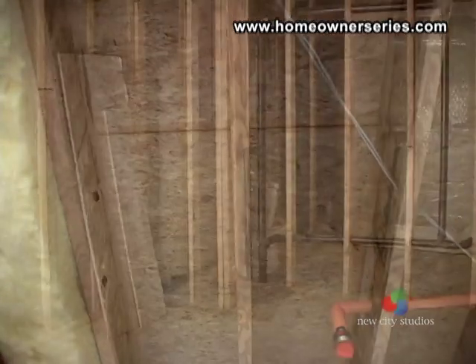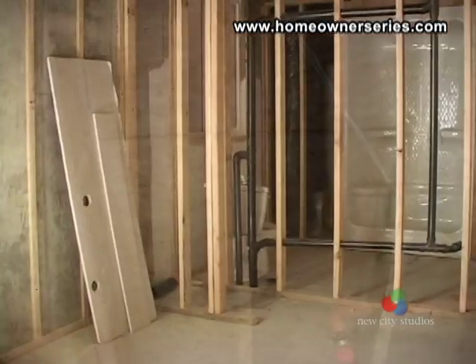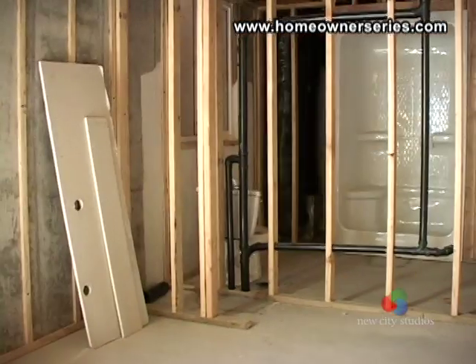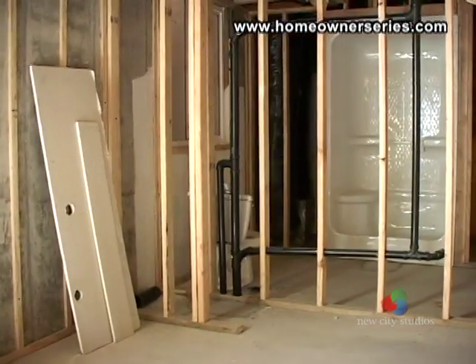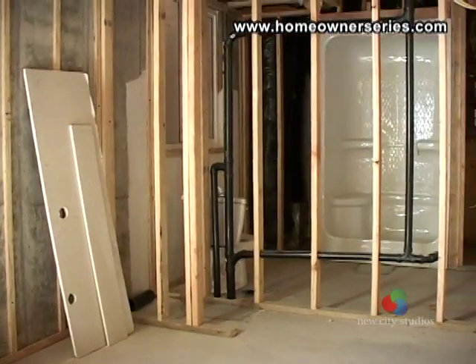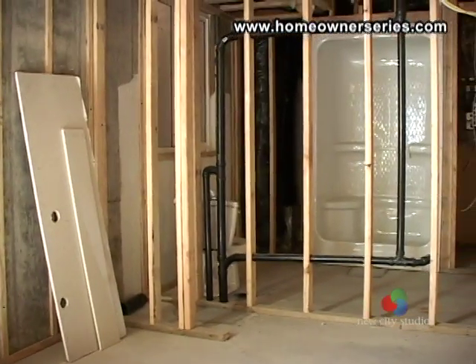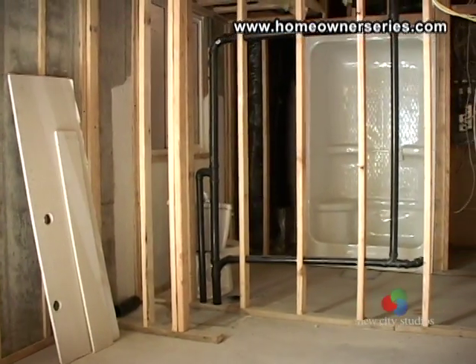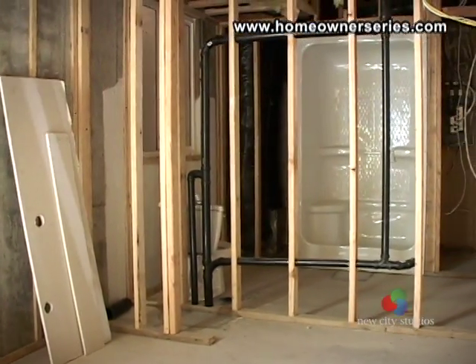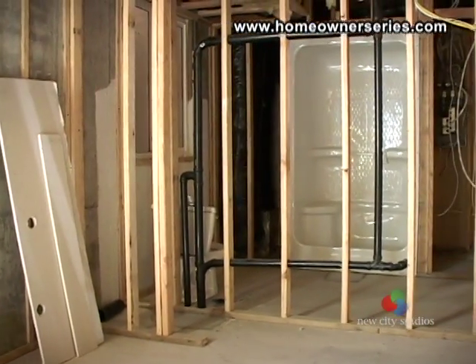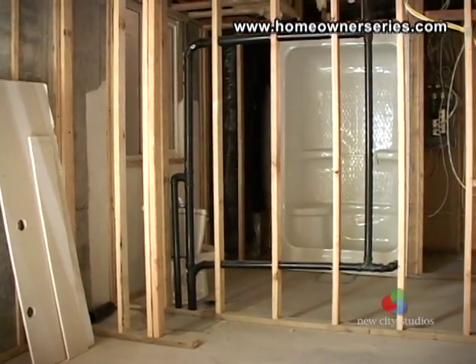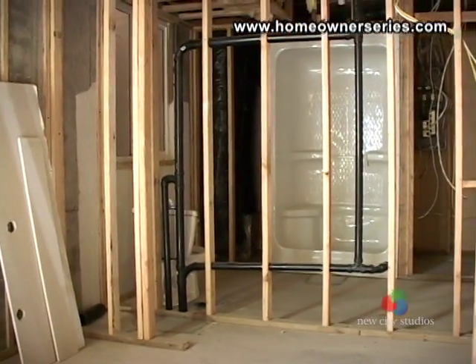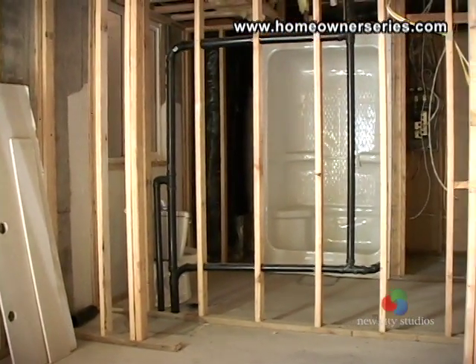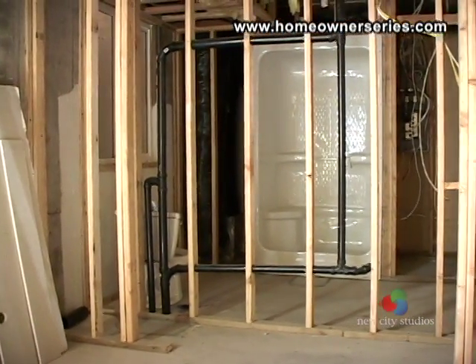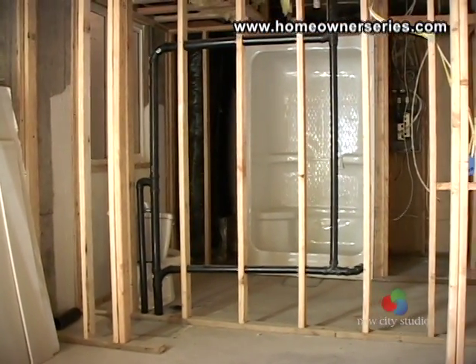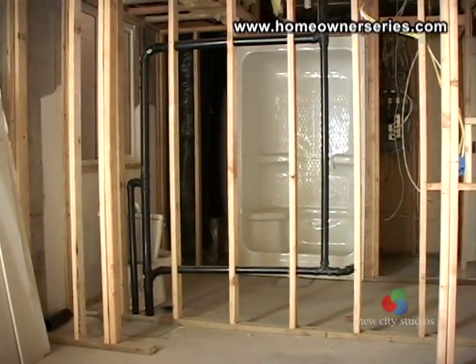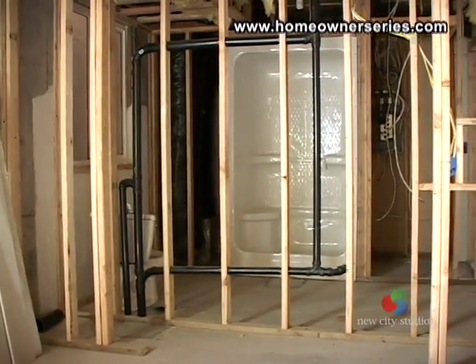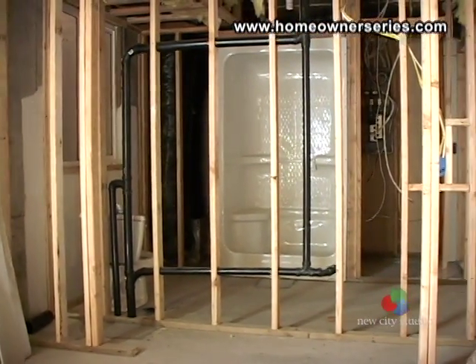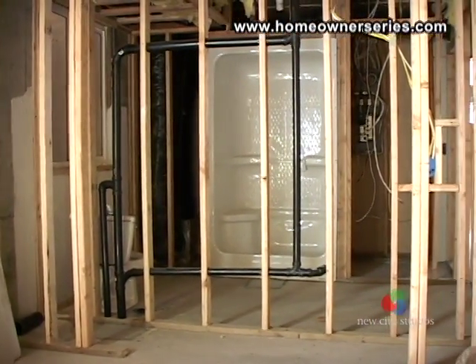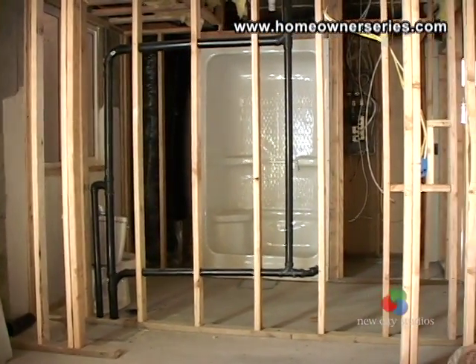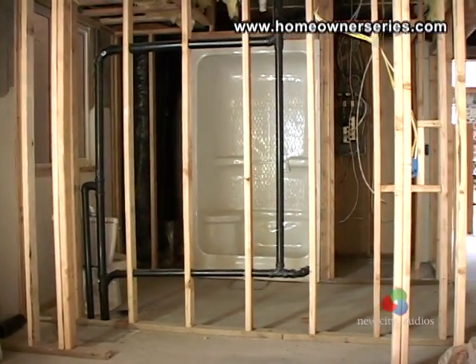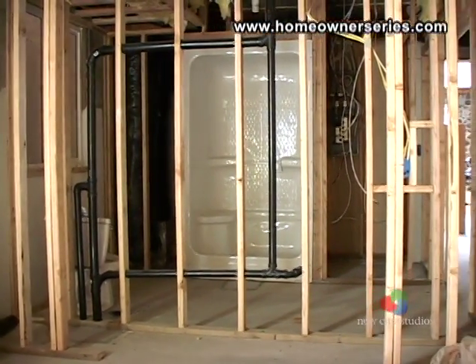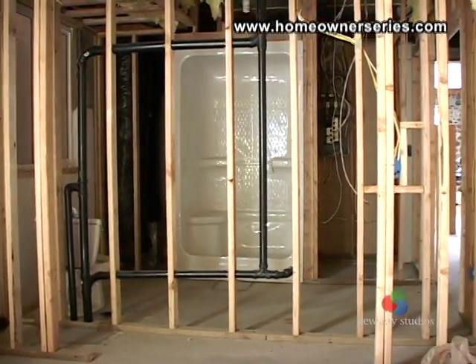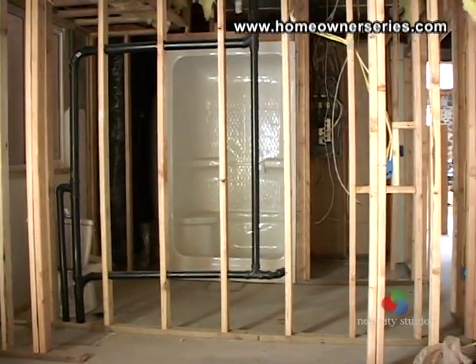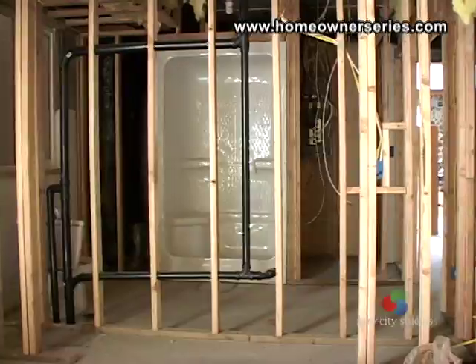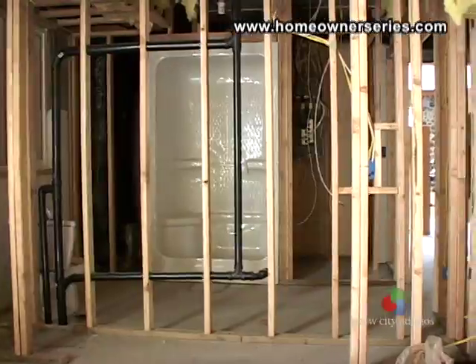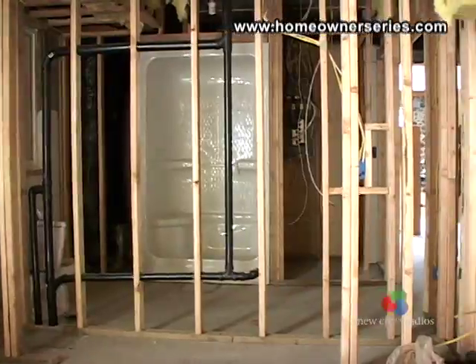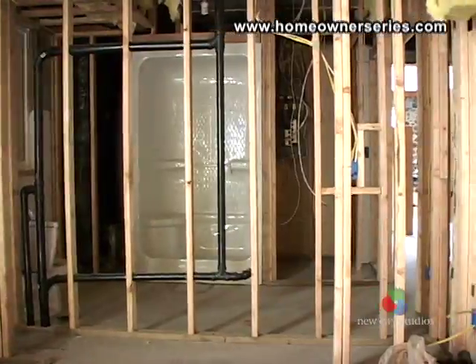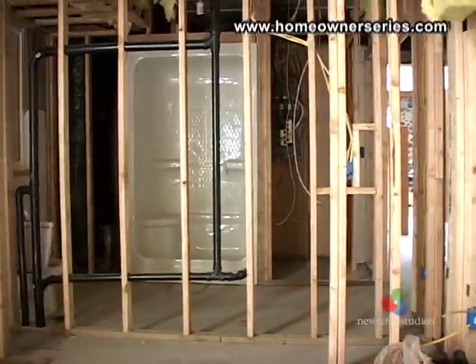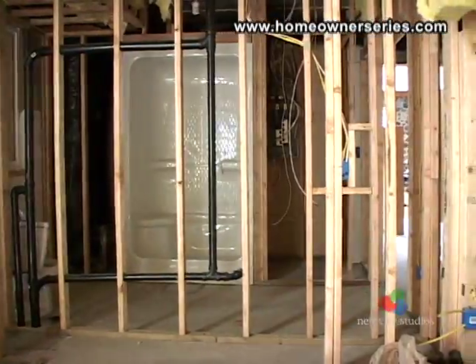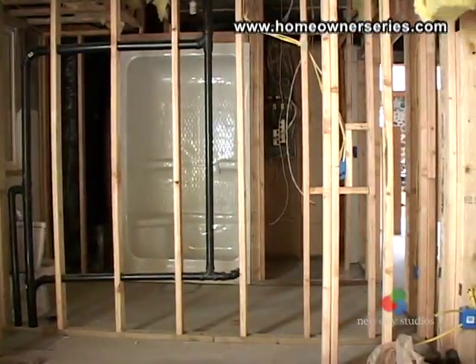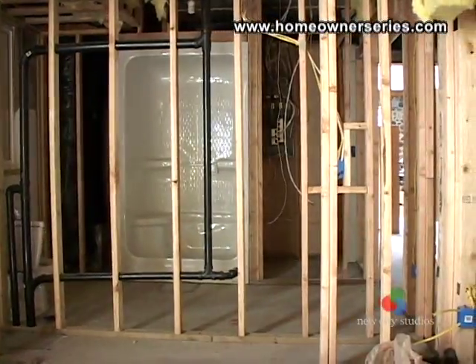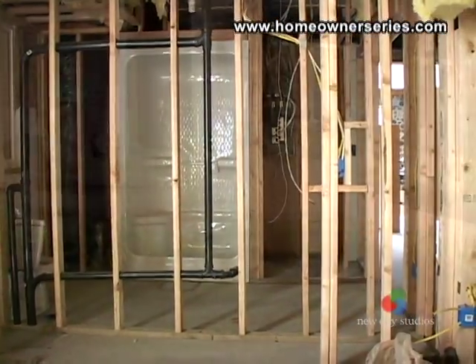Lastly, if you live in an area that is susceptible to radon gas, make sure that you have a proper radon ventilation system installed.